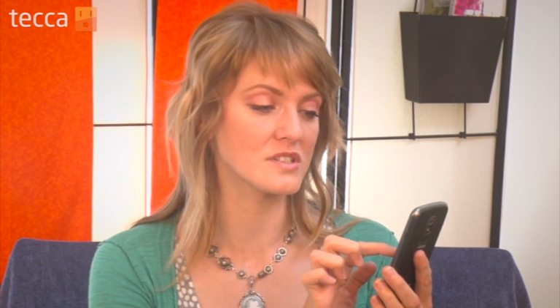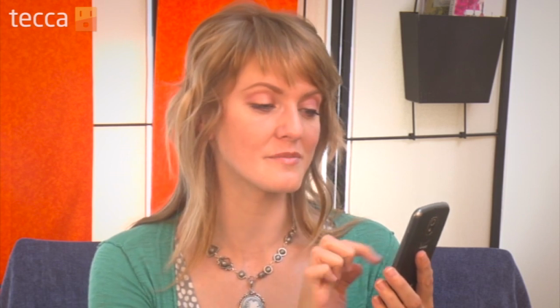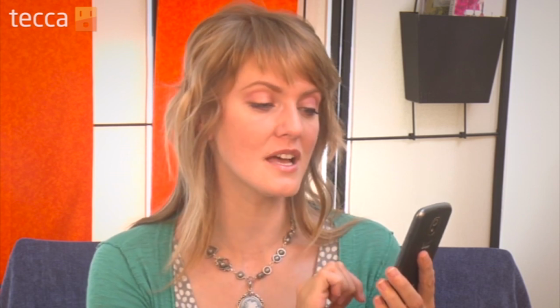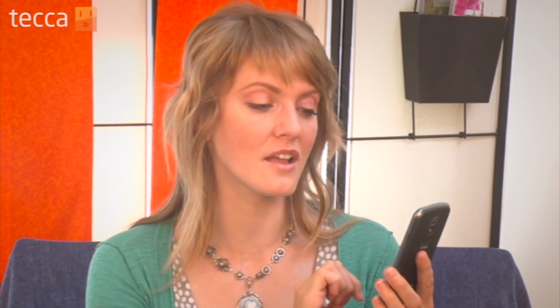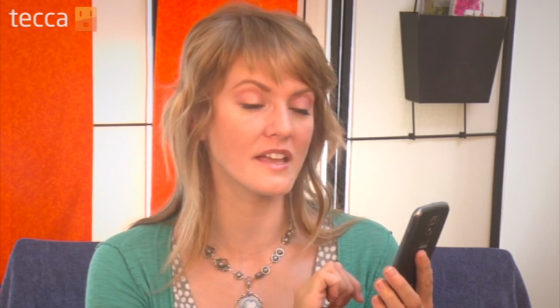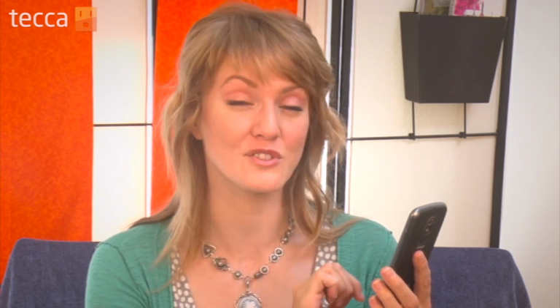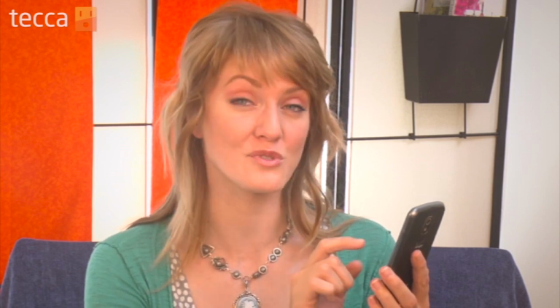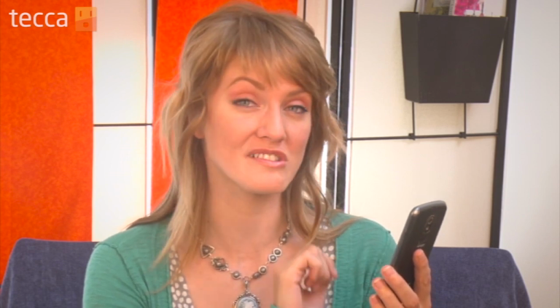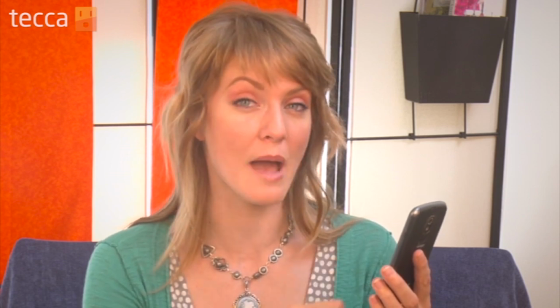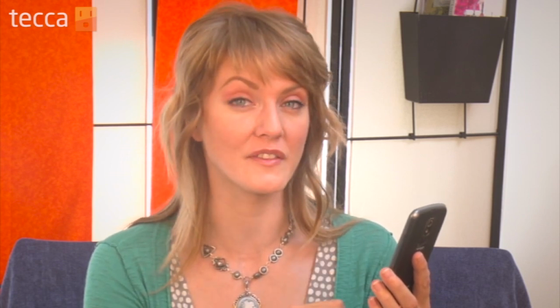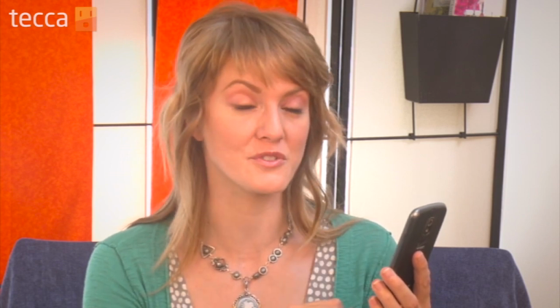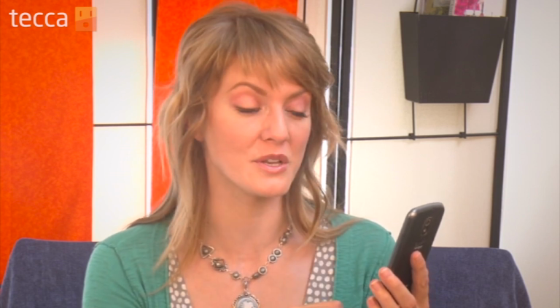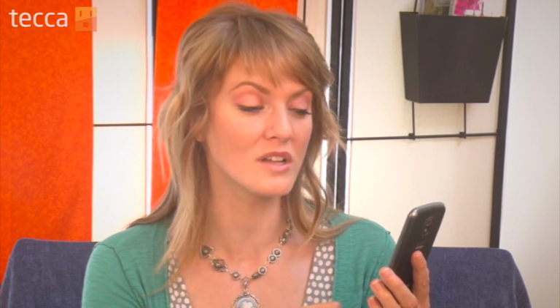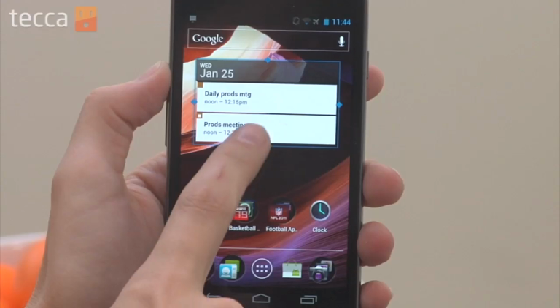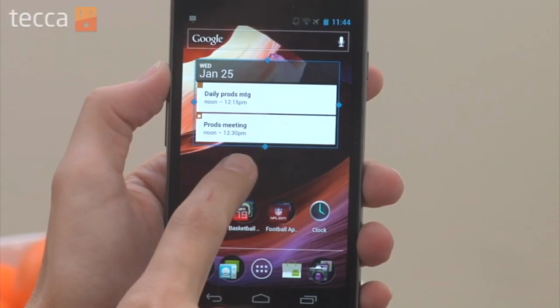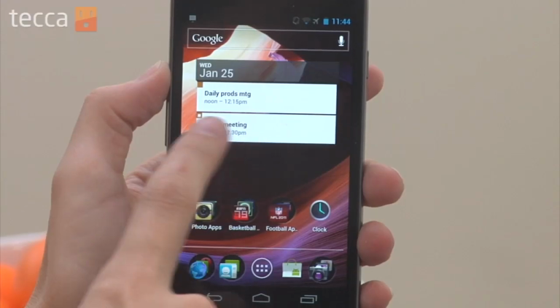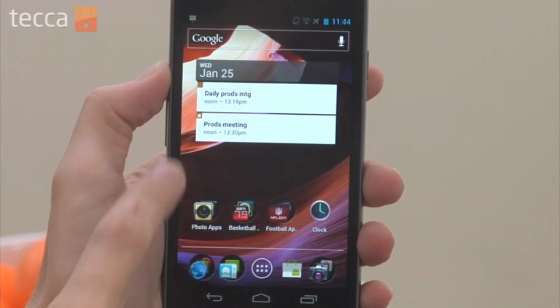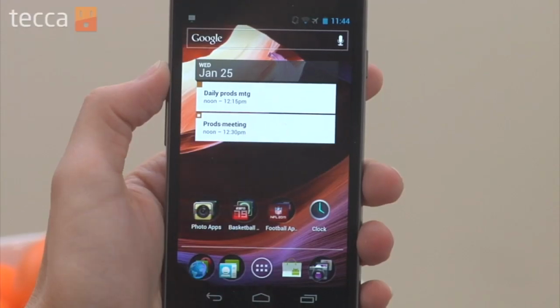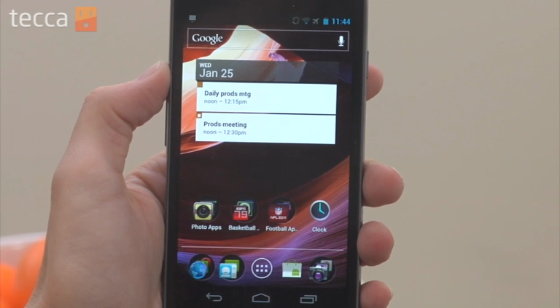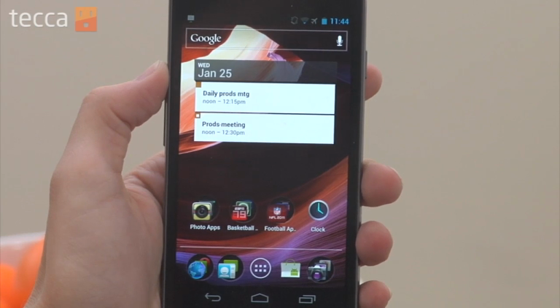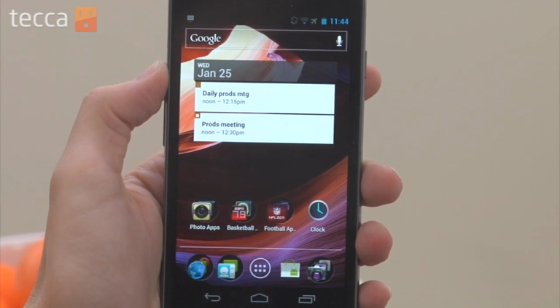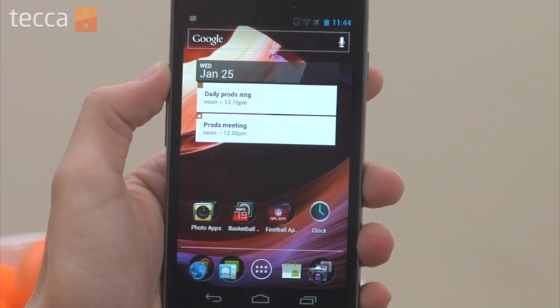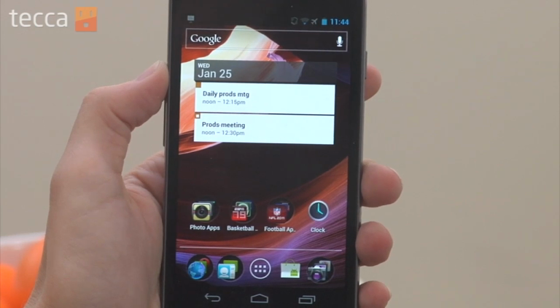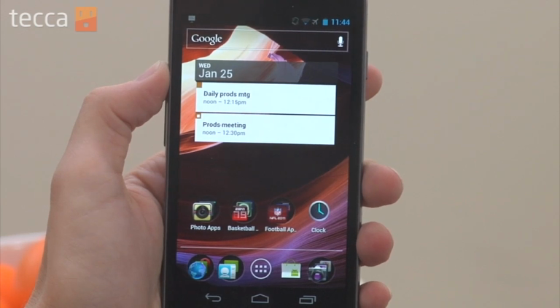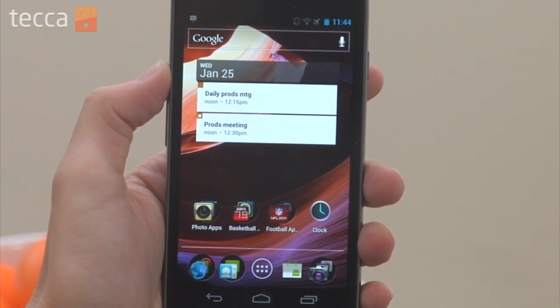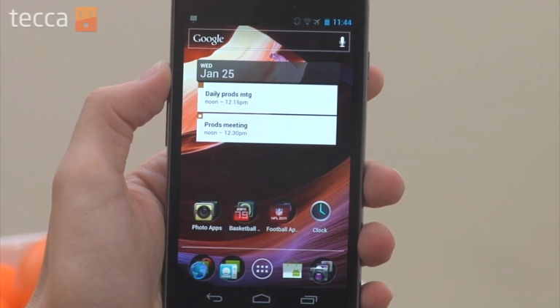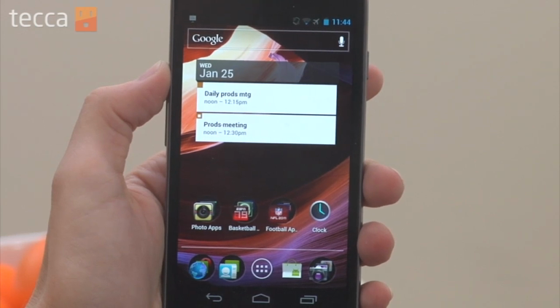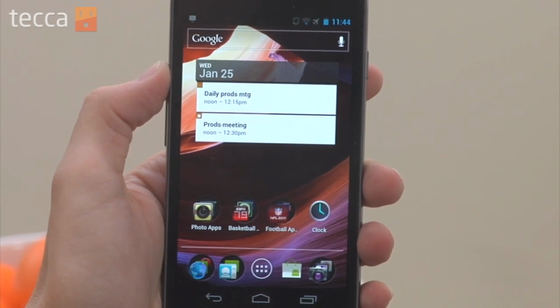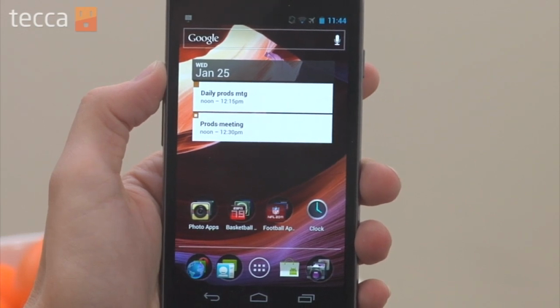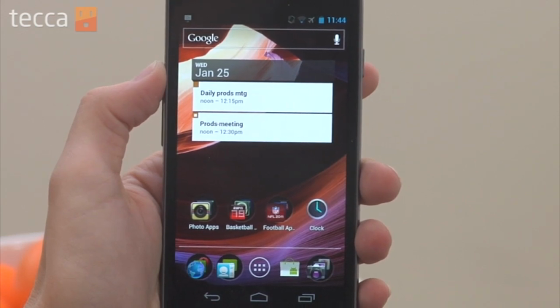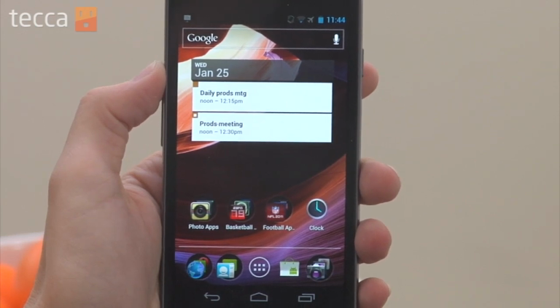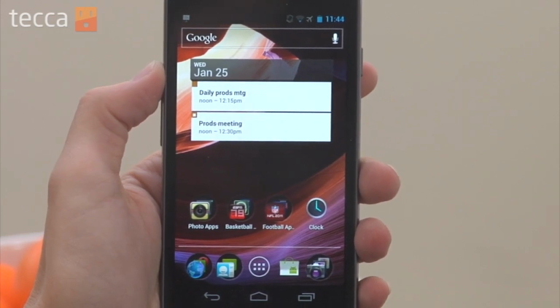And once I'm done, all I have to do is just tap on the screen once, and my widget is set, and I've resized a widget. It's that easy.